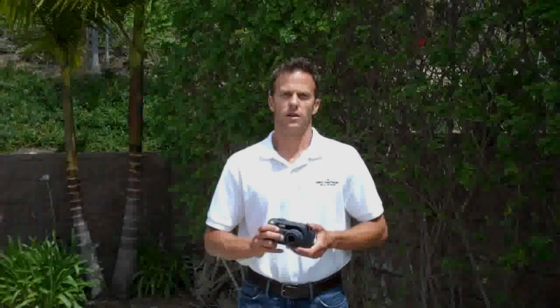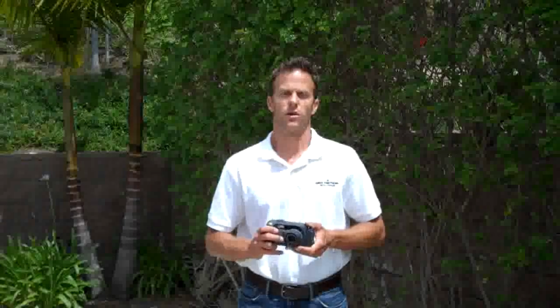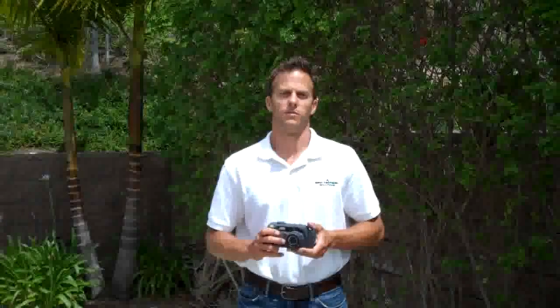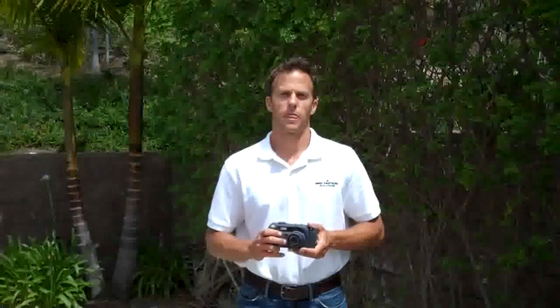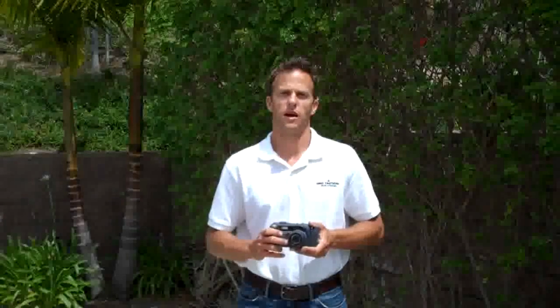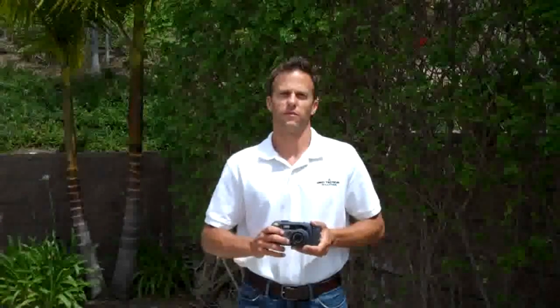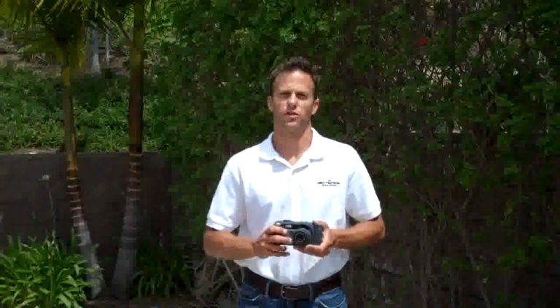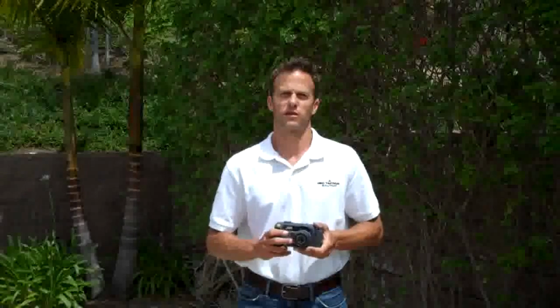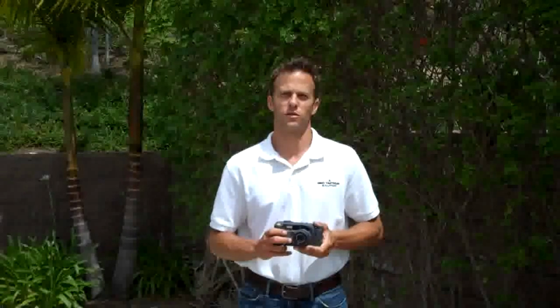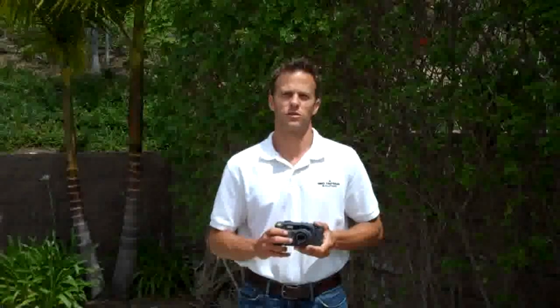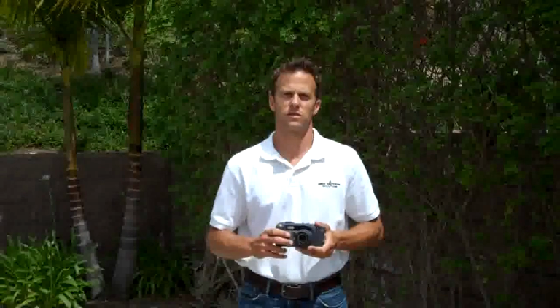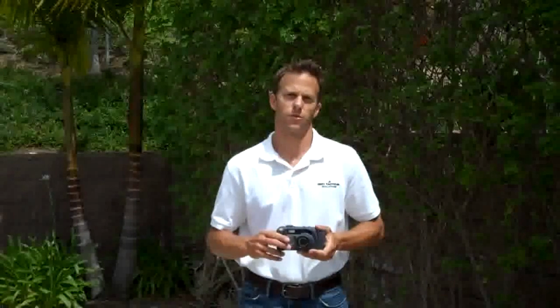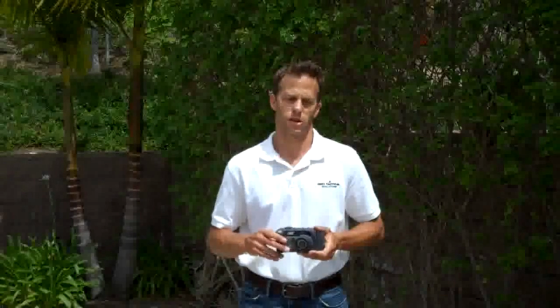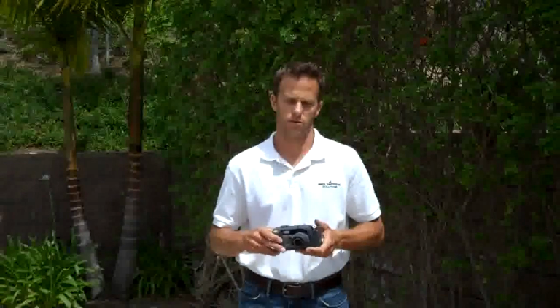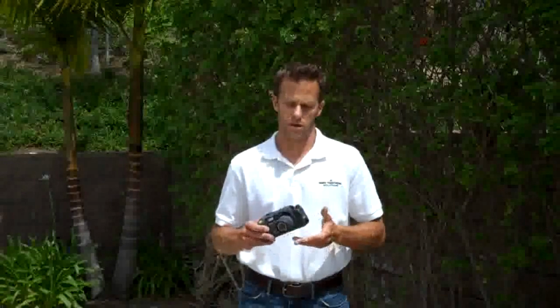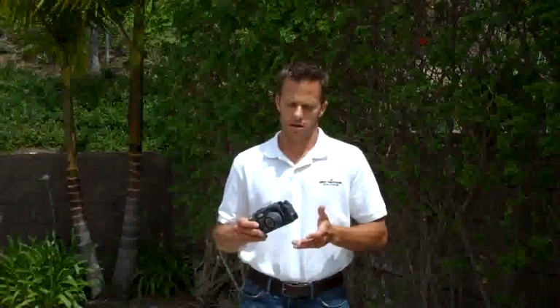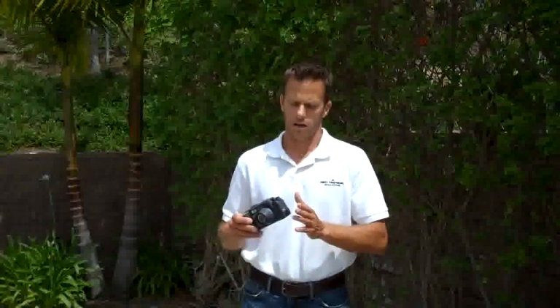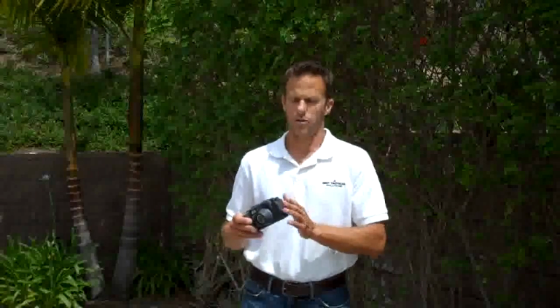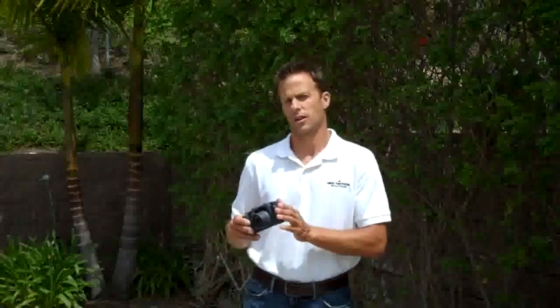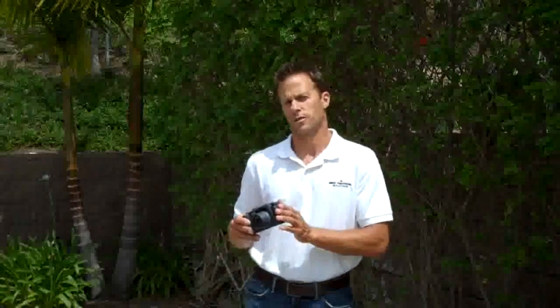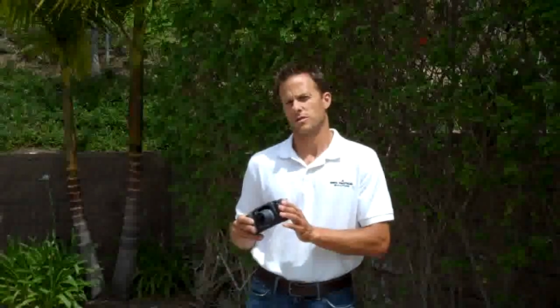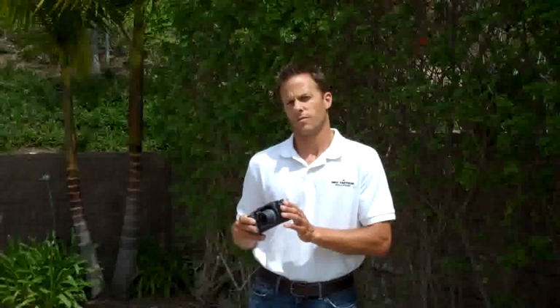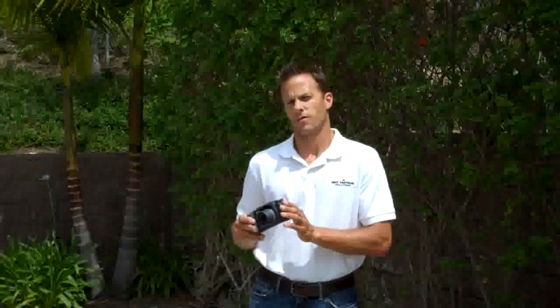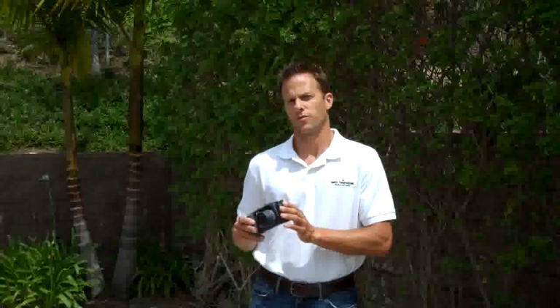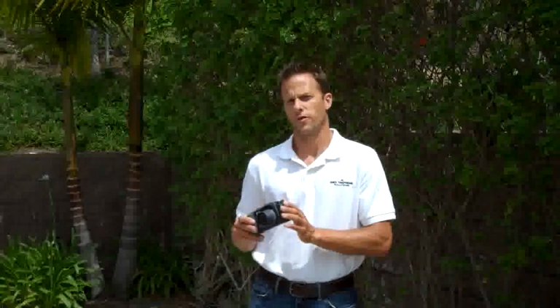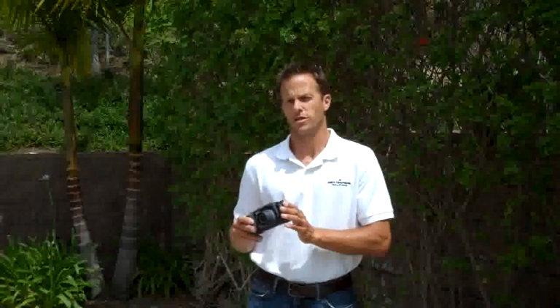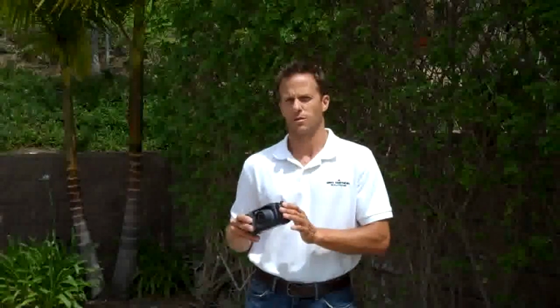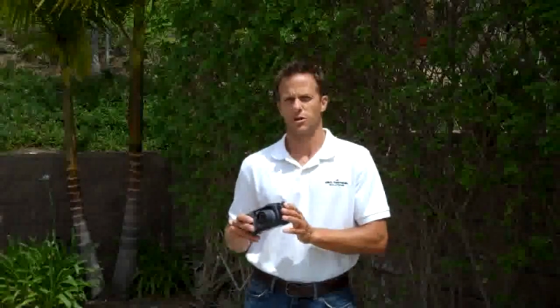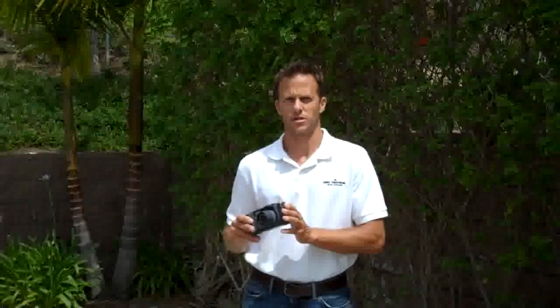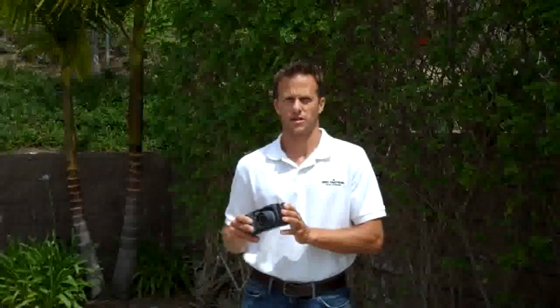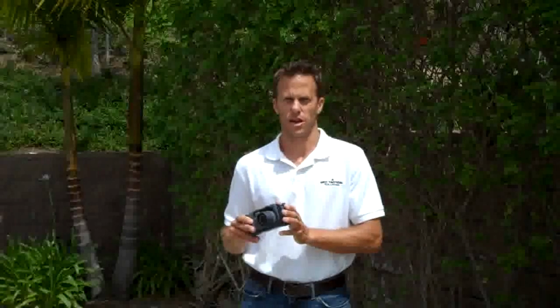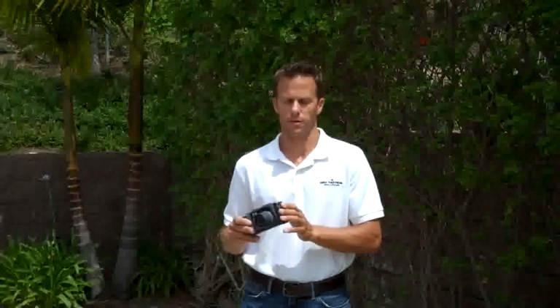Welcome. I'm Matt from Geotactile Solutions and today I'm going to cover calibrating the compass with a 500SEM GPS tactical camera.